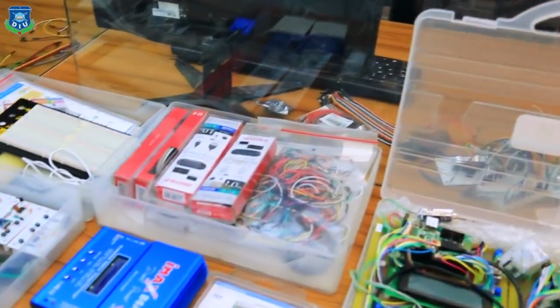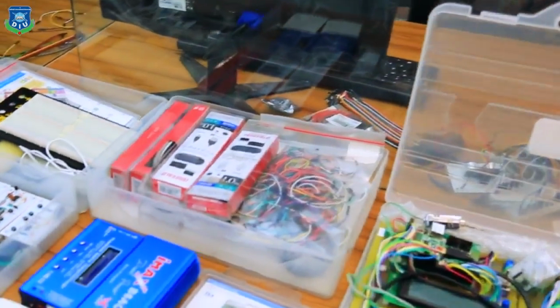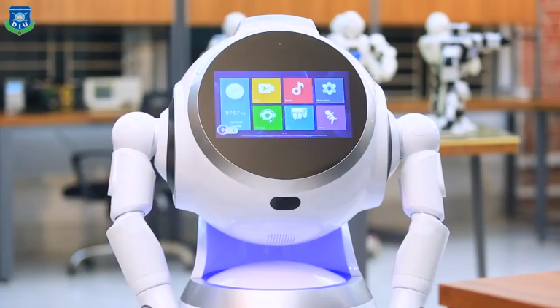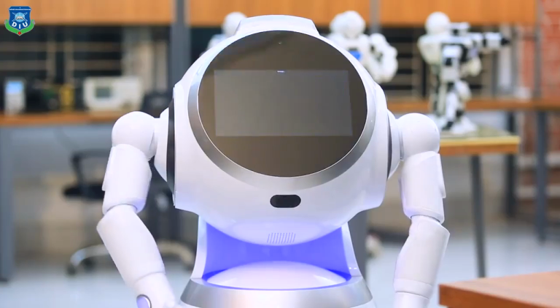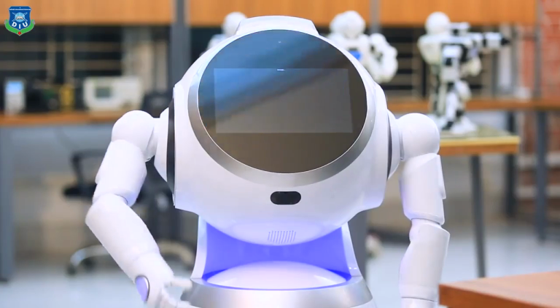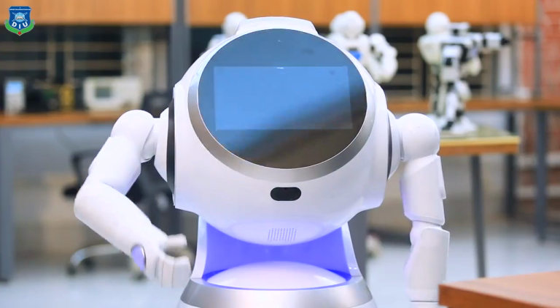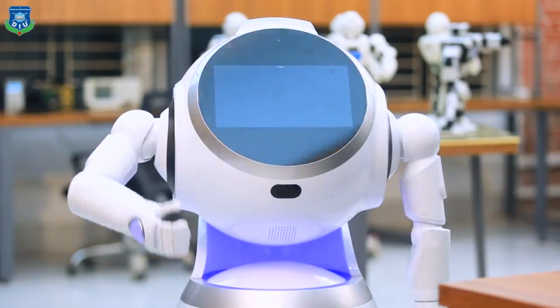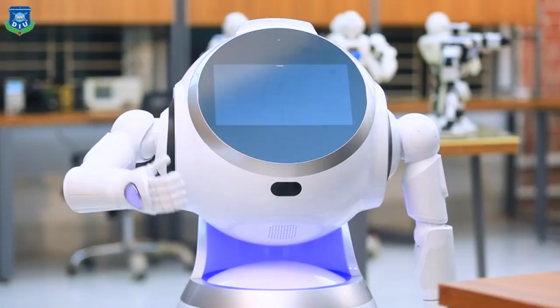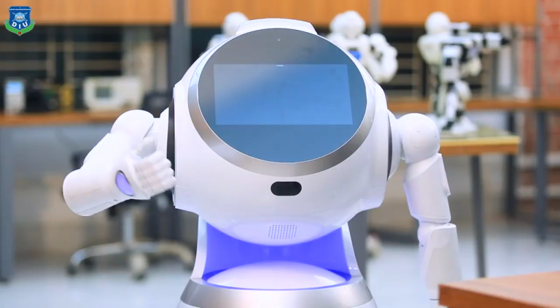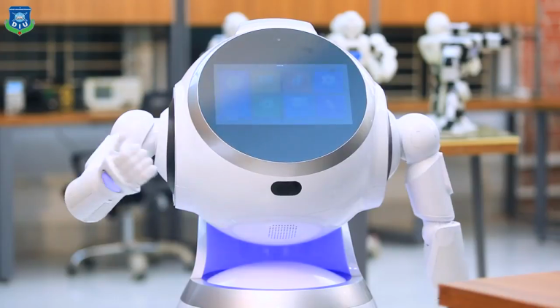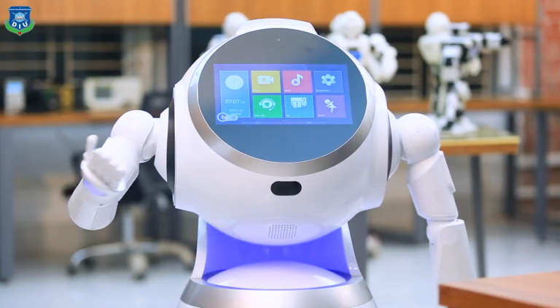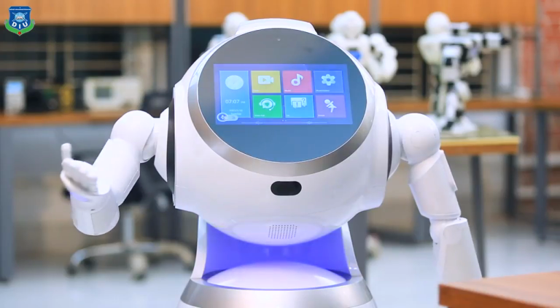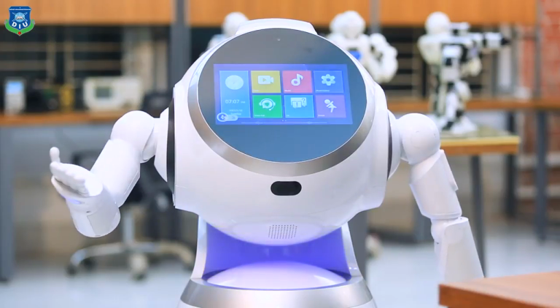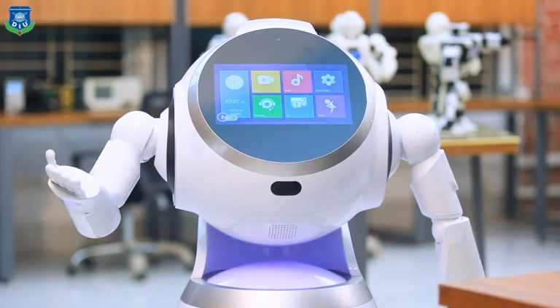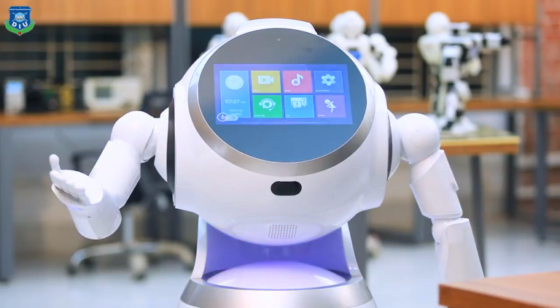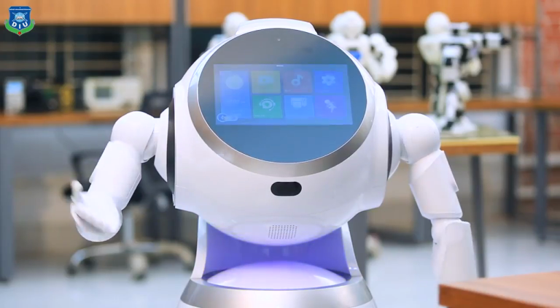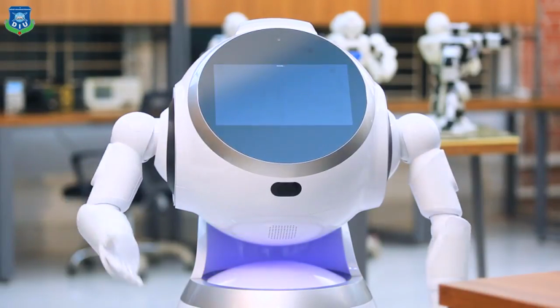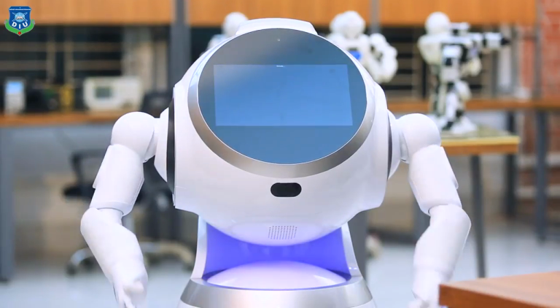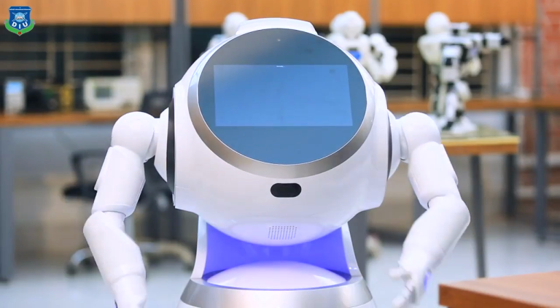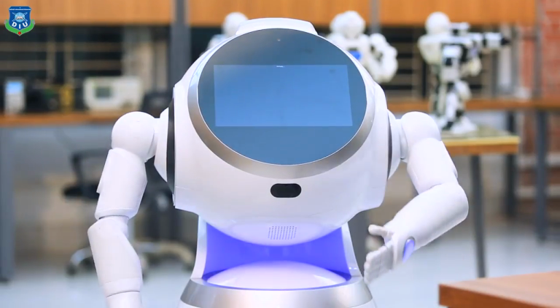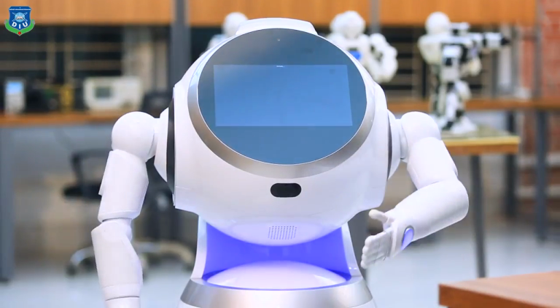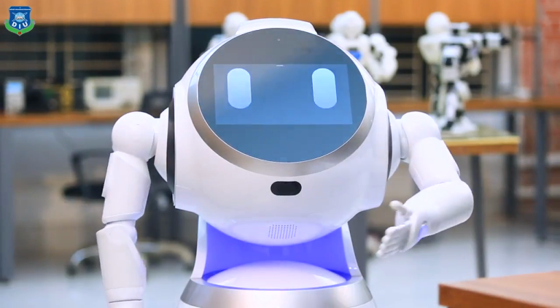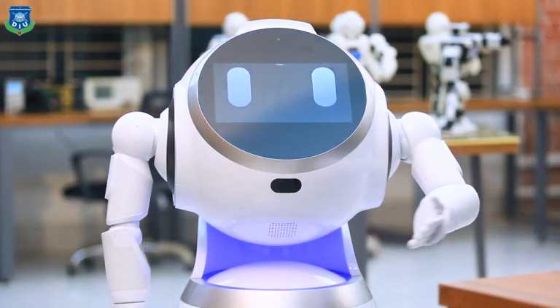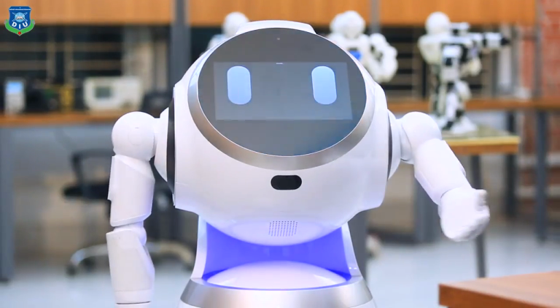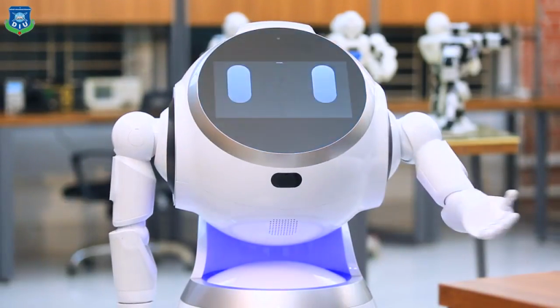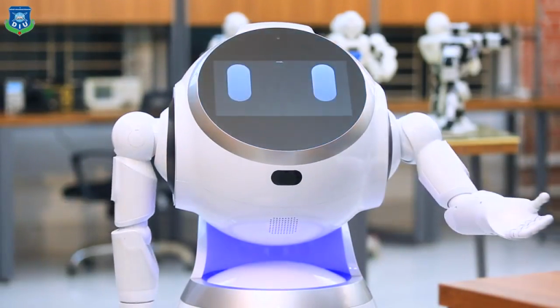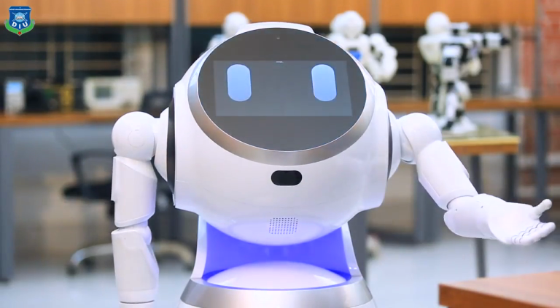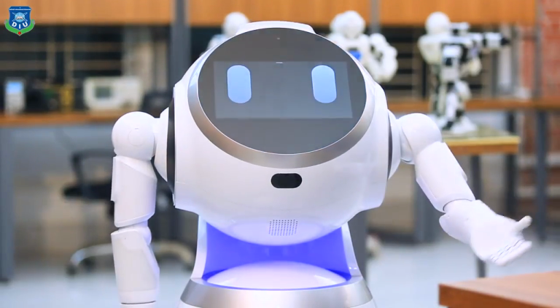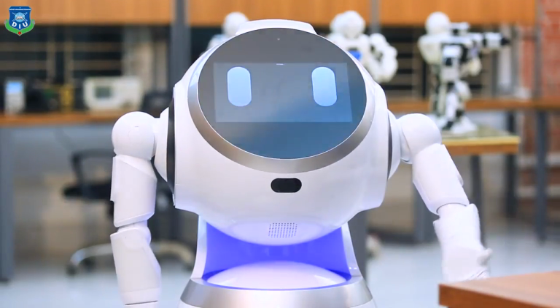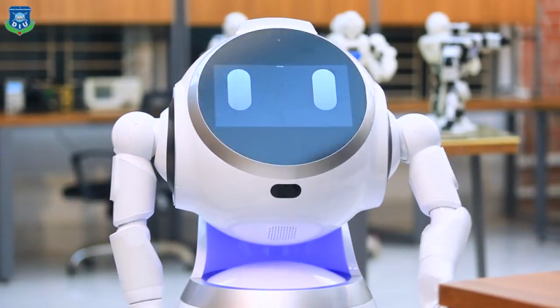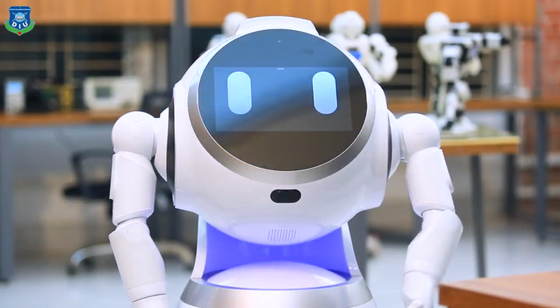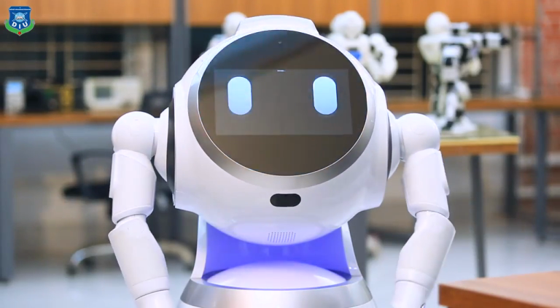Thank you so much for visiting Daffodil Robotics Lab.